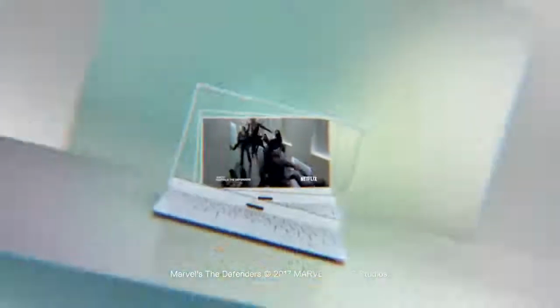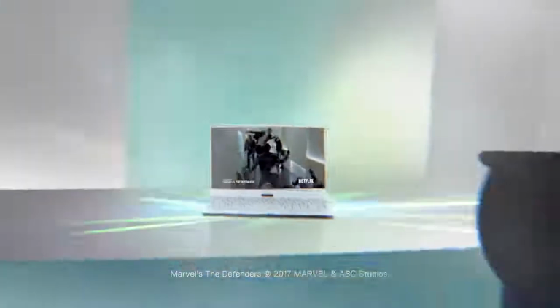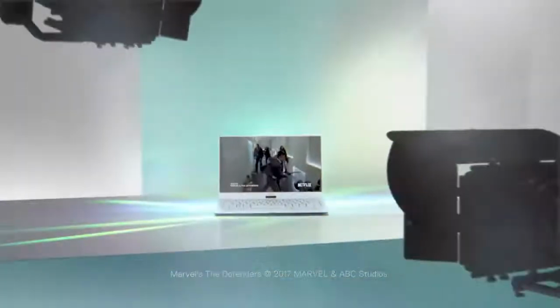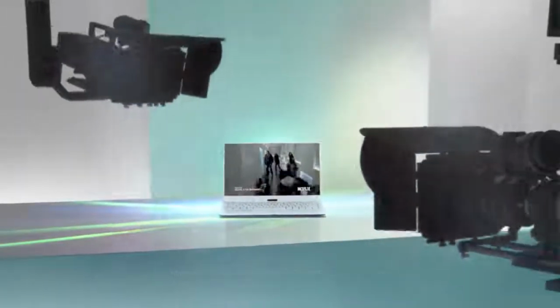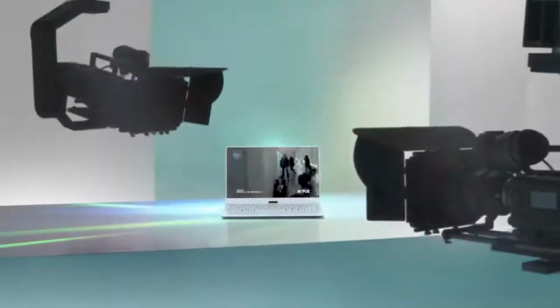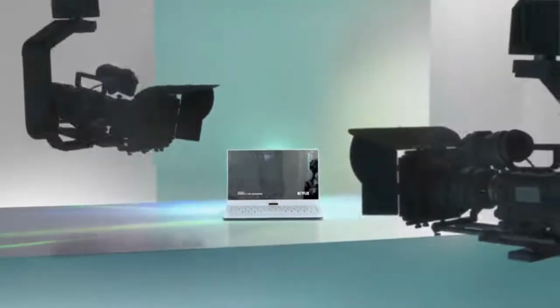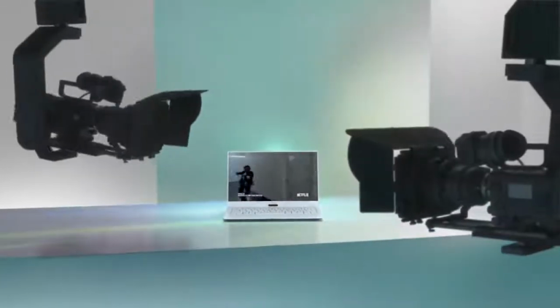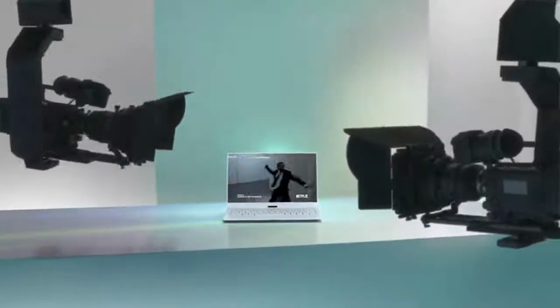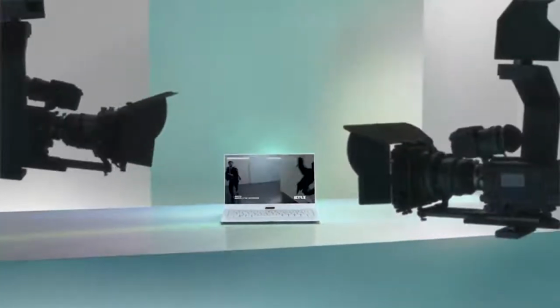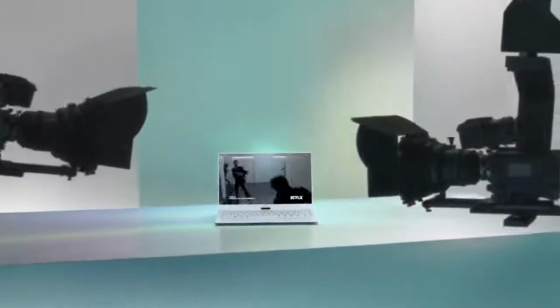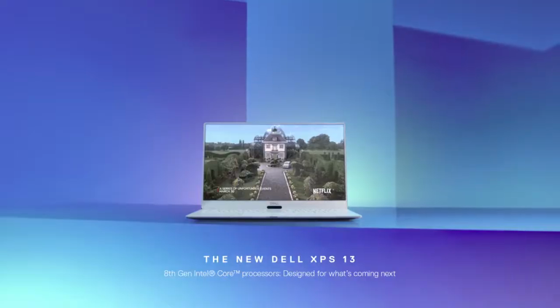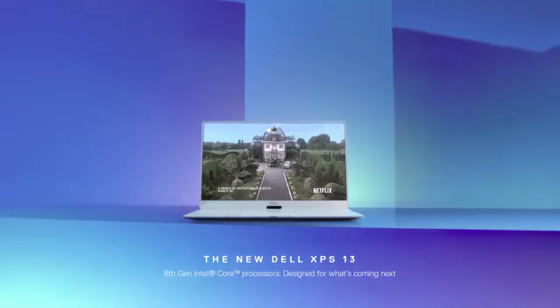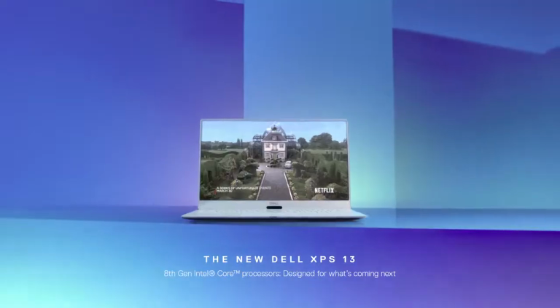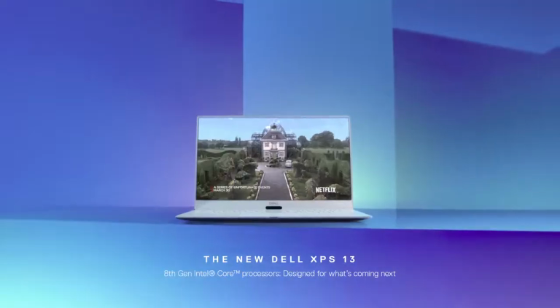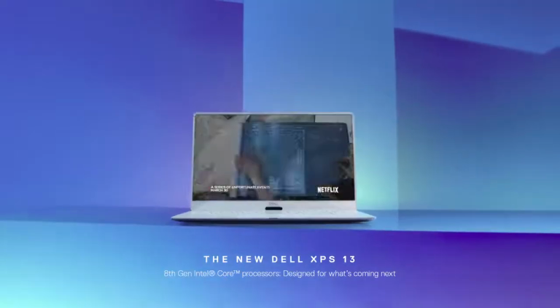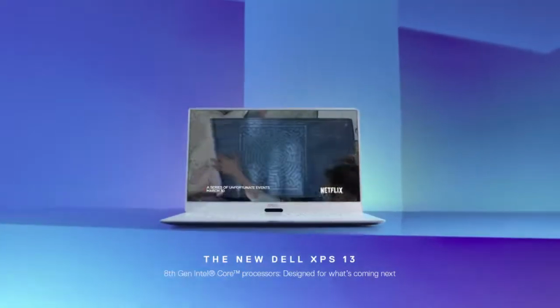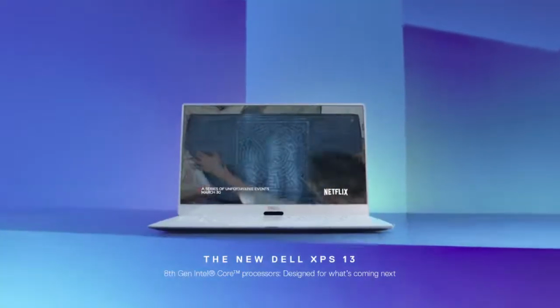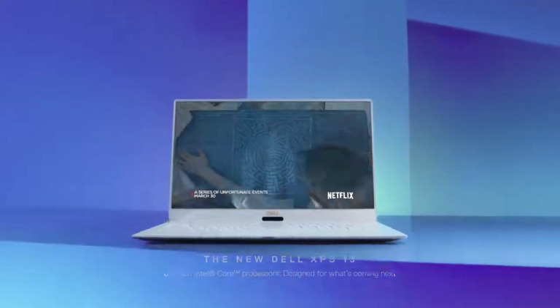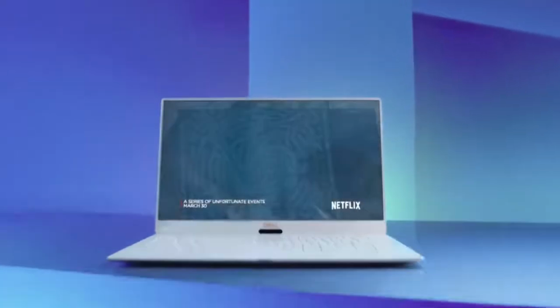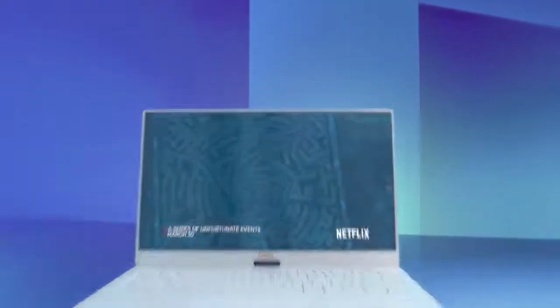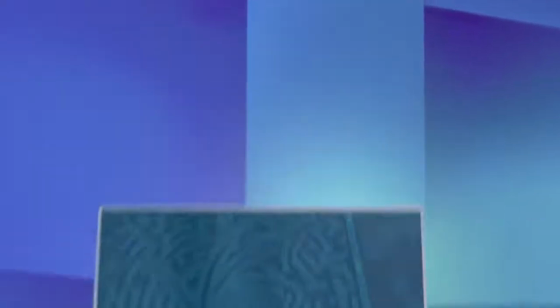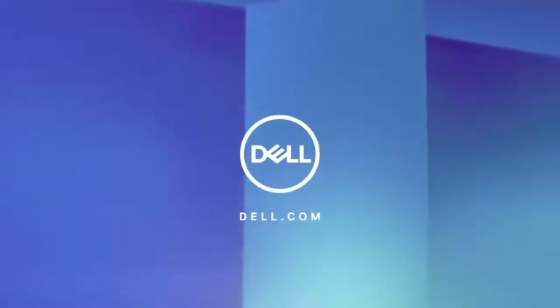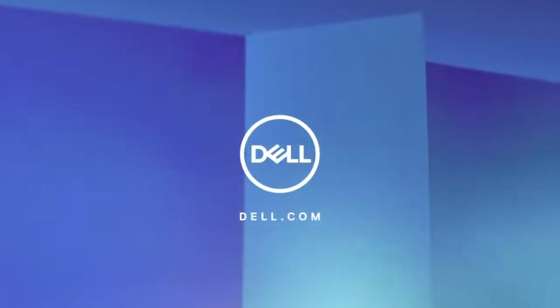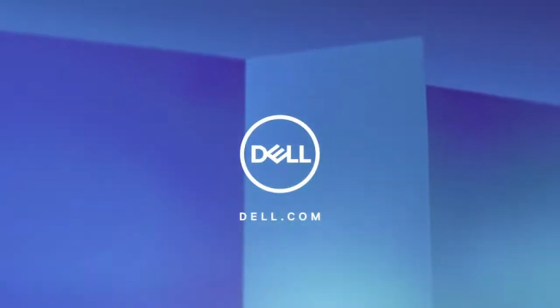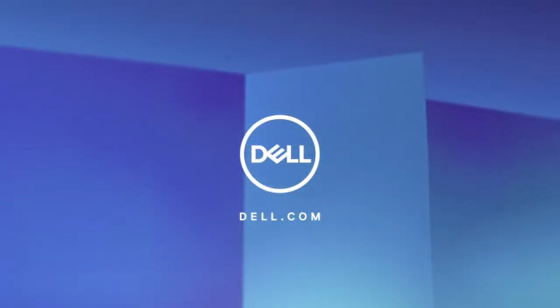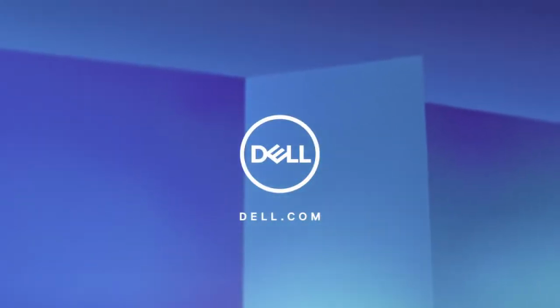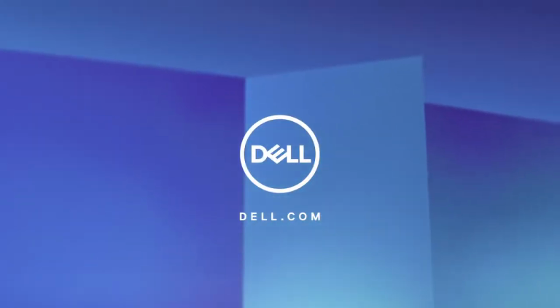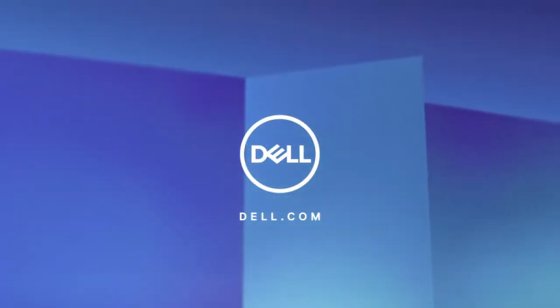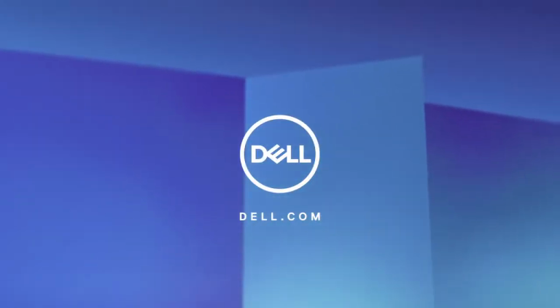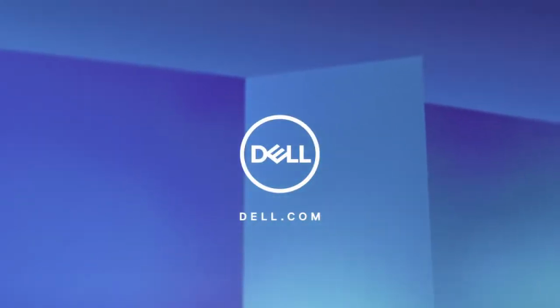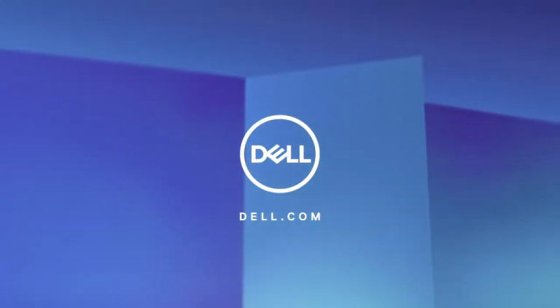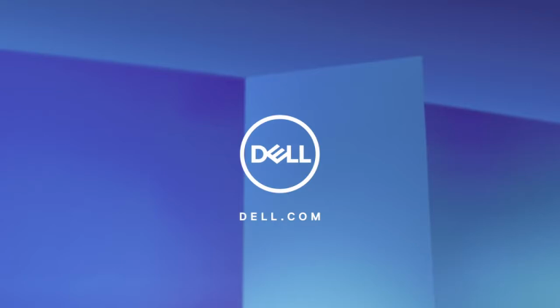The new Dell XPS 13 with an Intel Core i7 processor. If it's made for a cinematic experience, it's made for Dell.